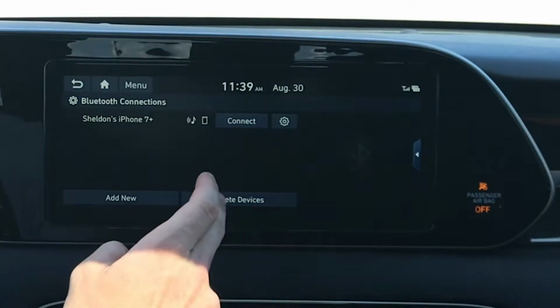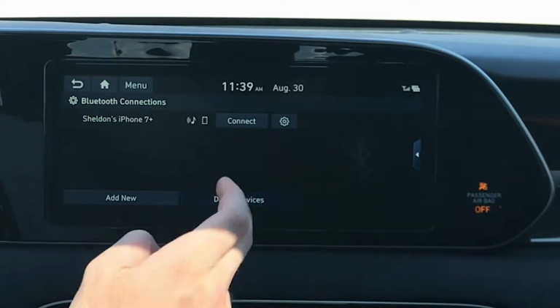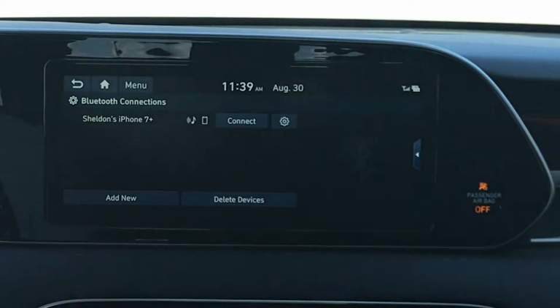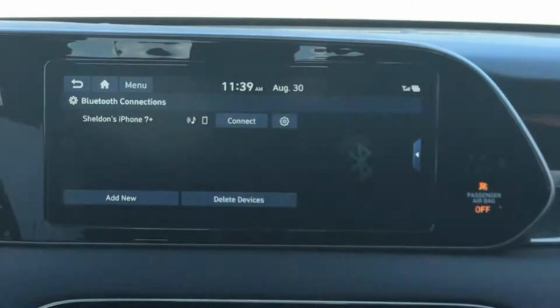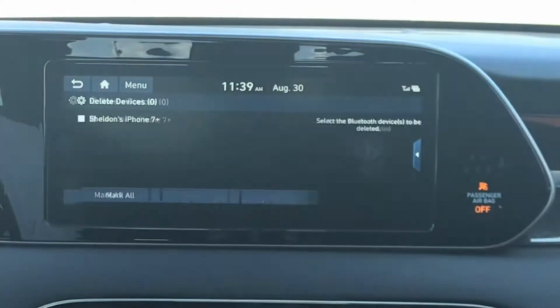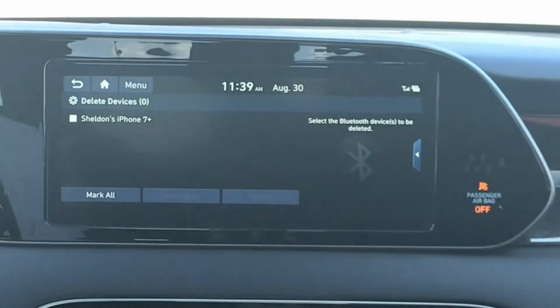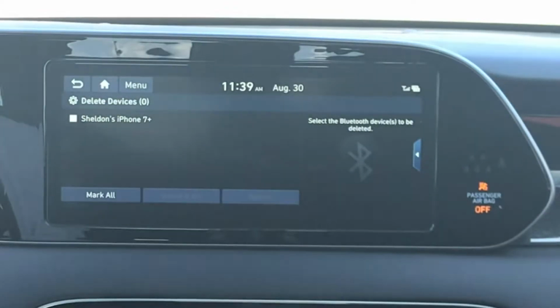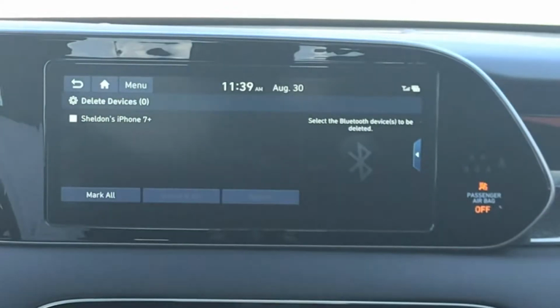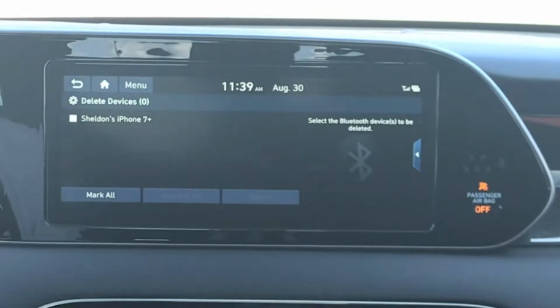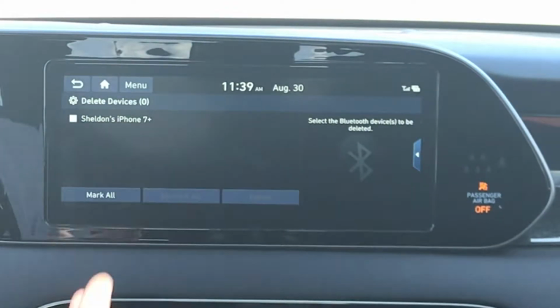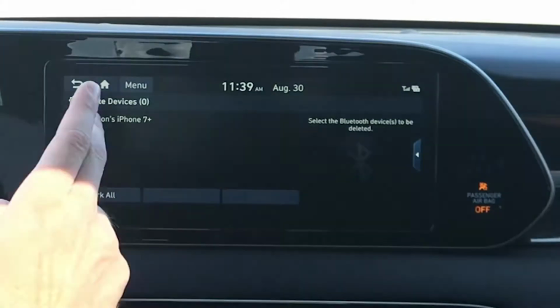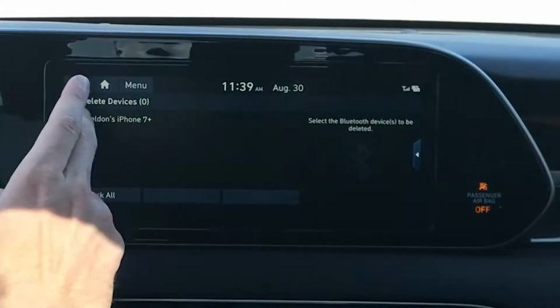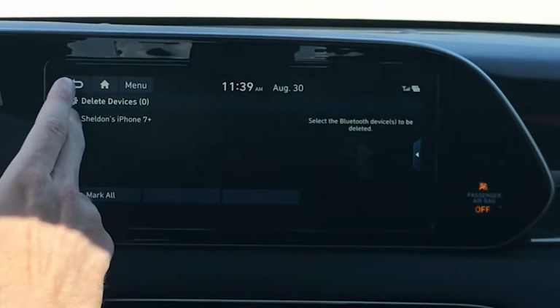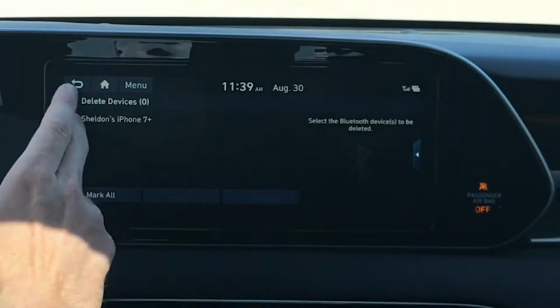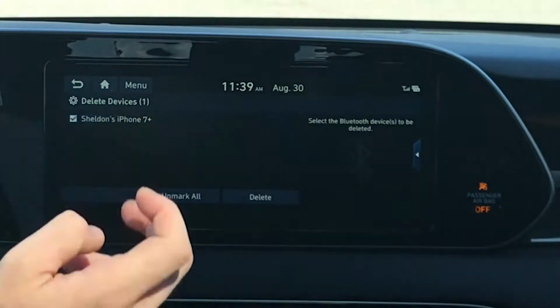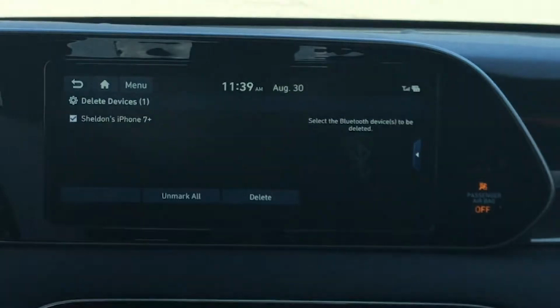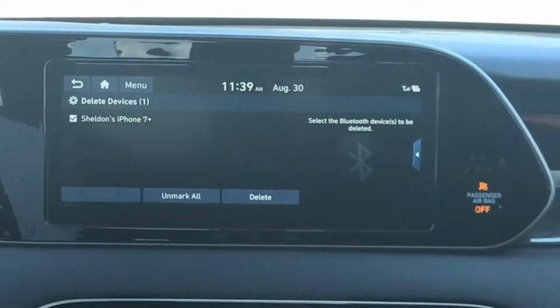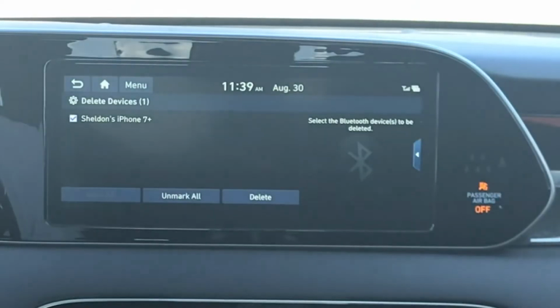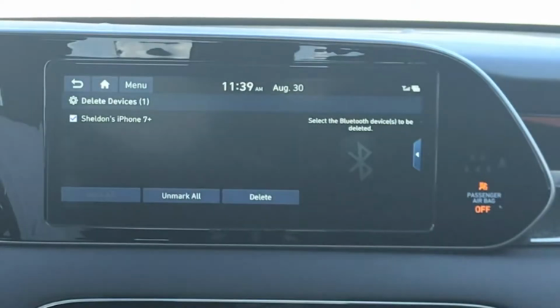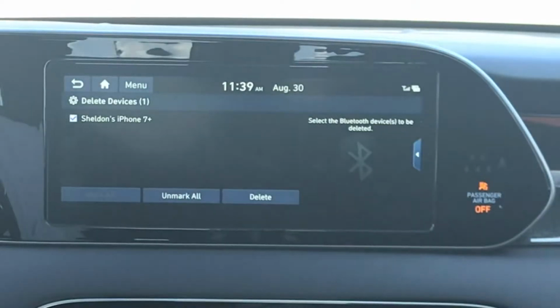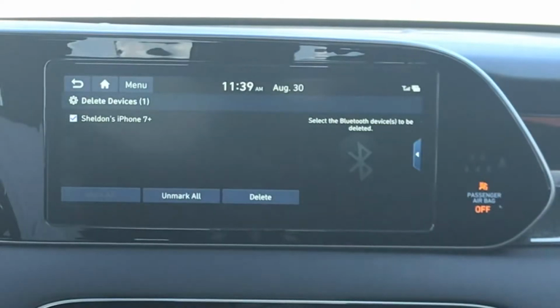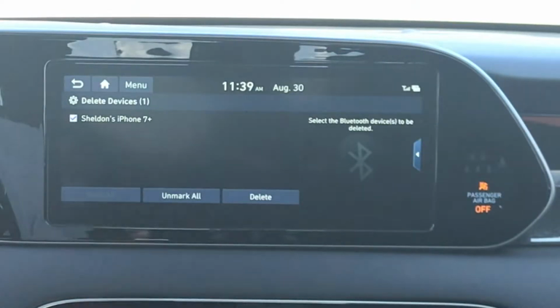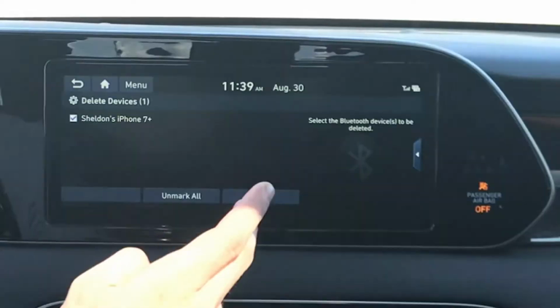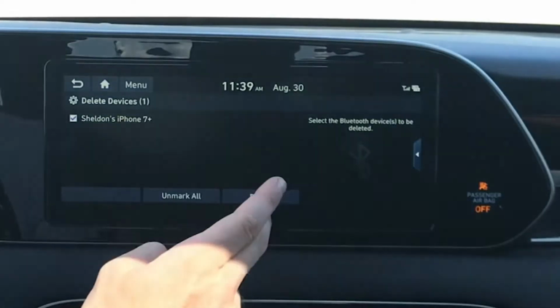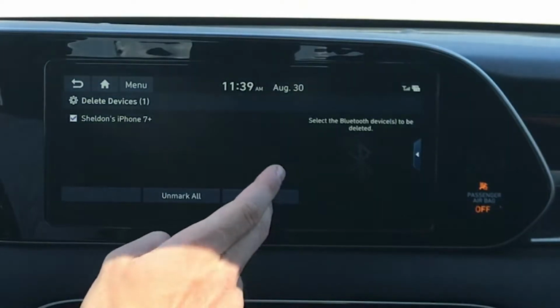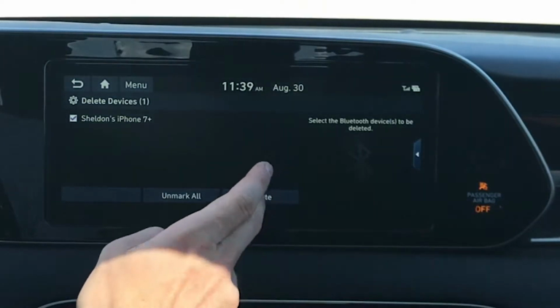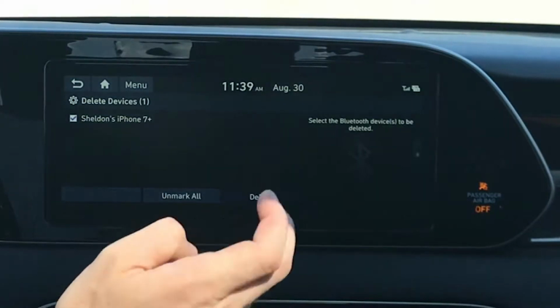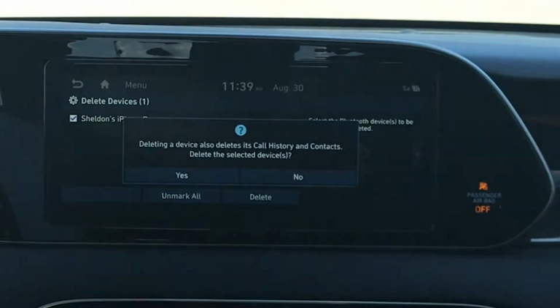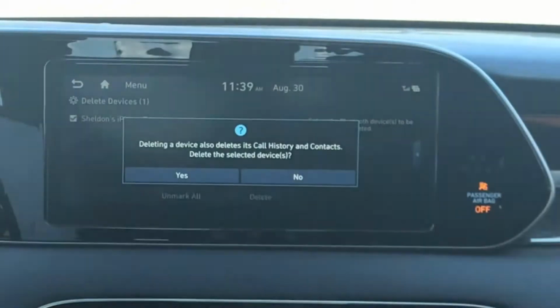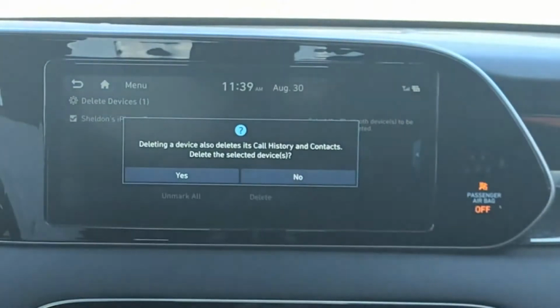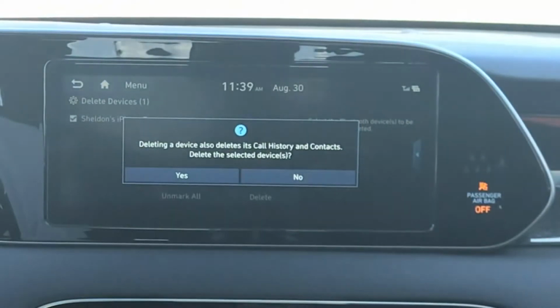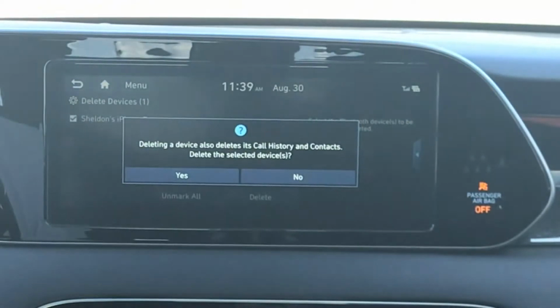If there are too many, select Delete Device, mark the device to delete, and confirm your selection.